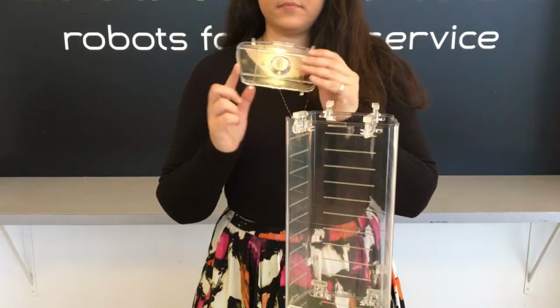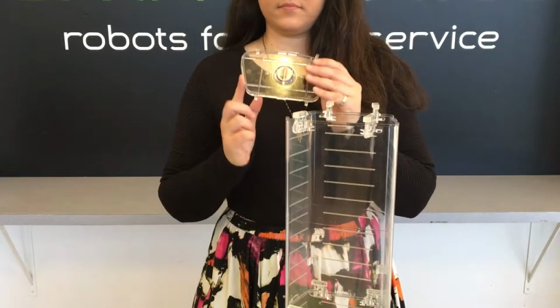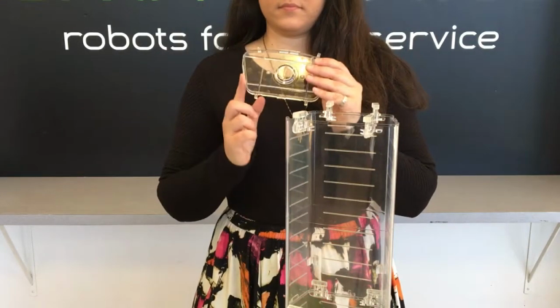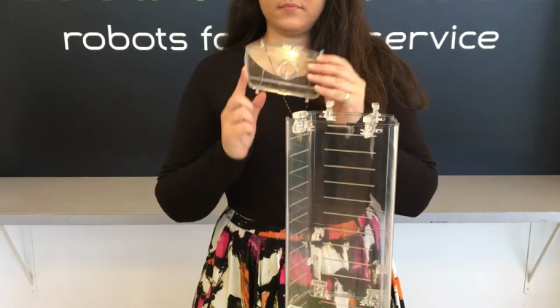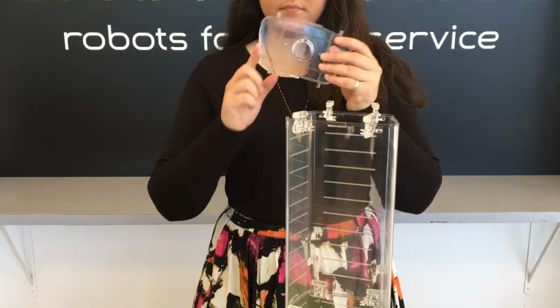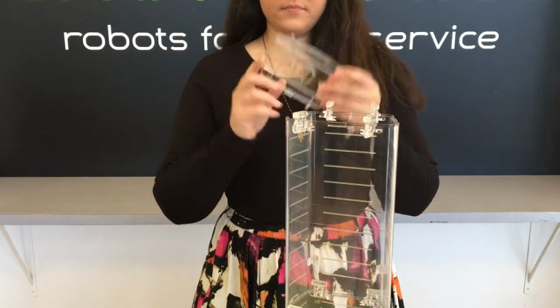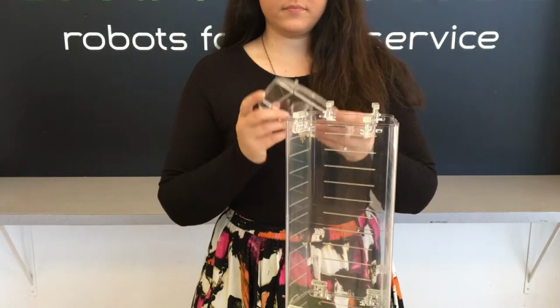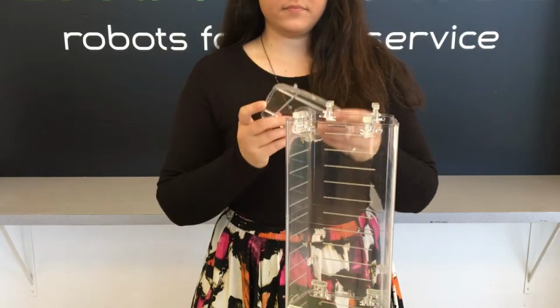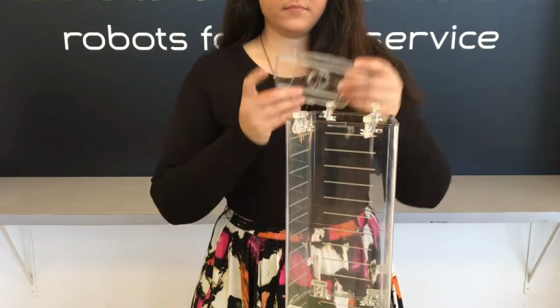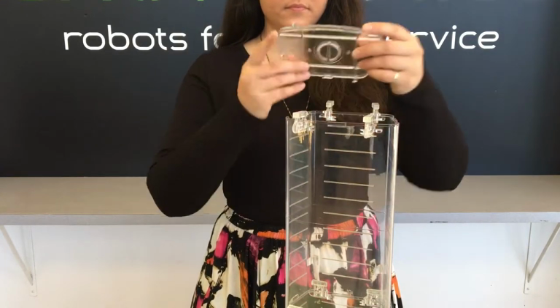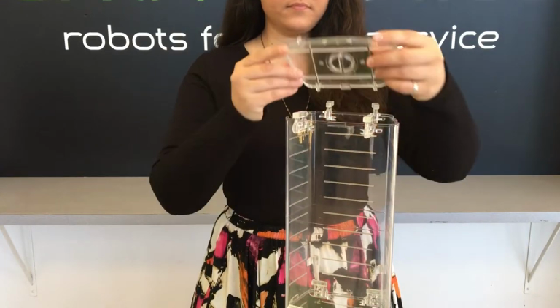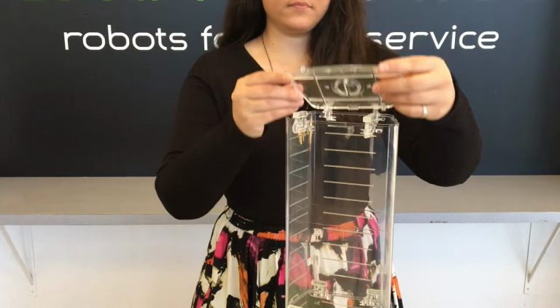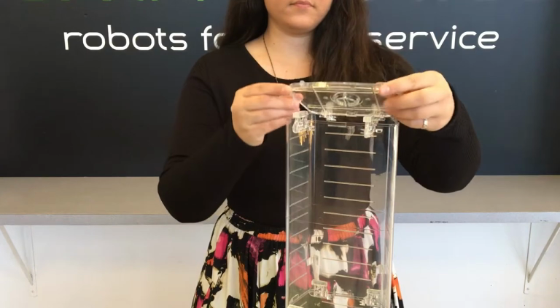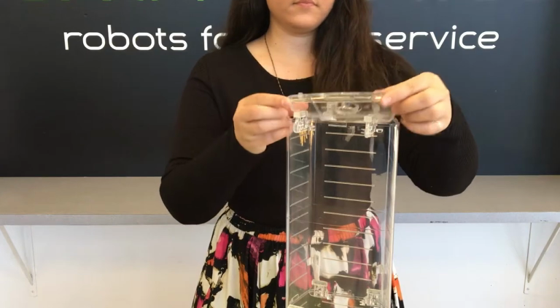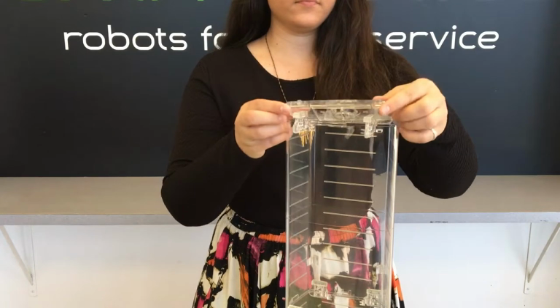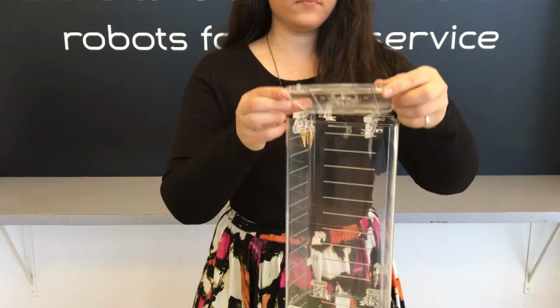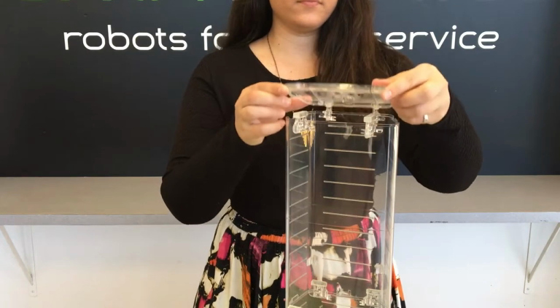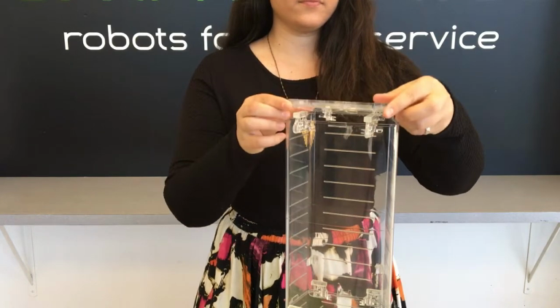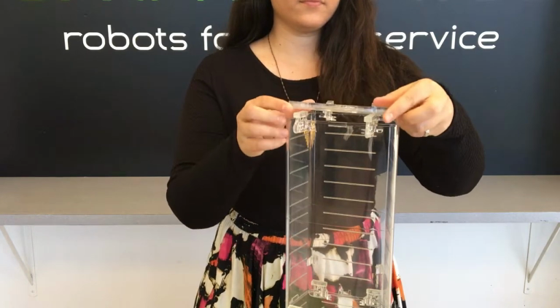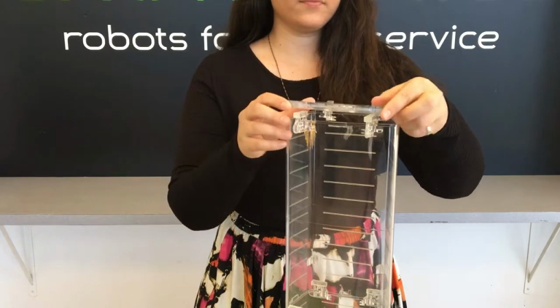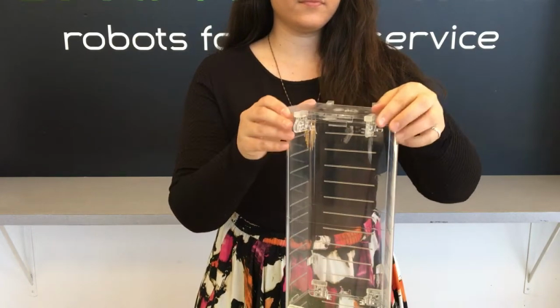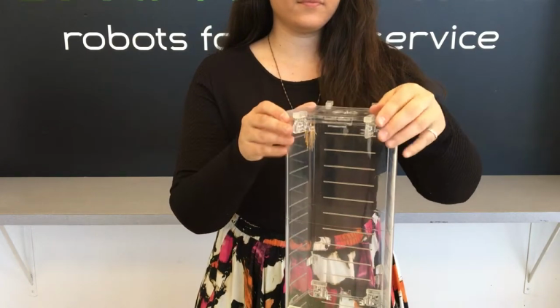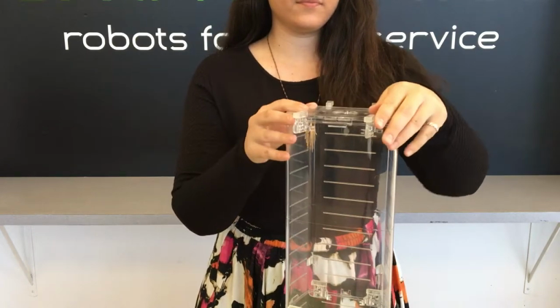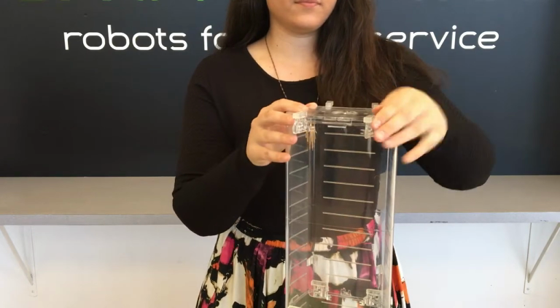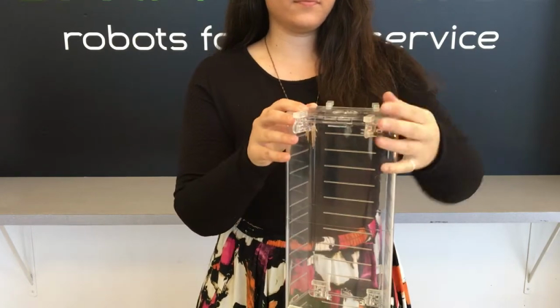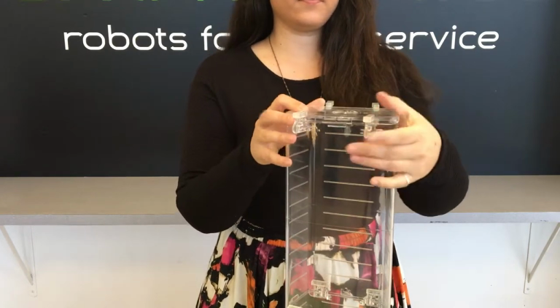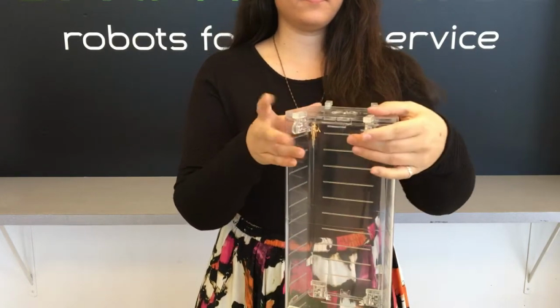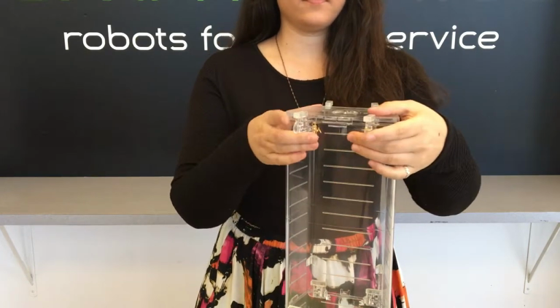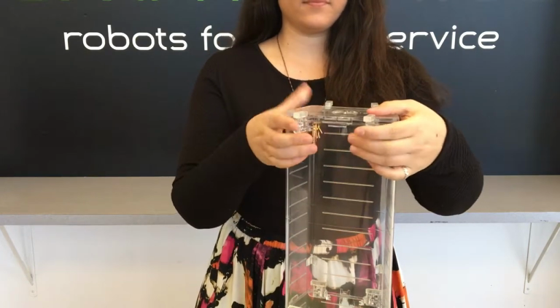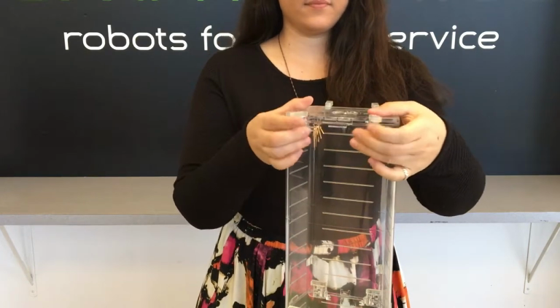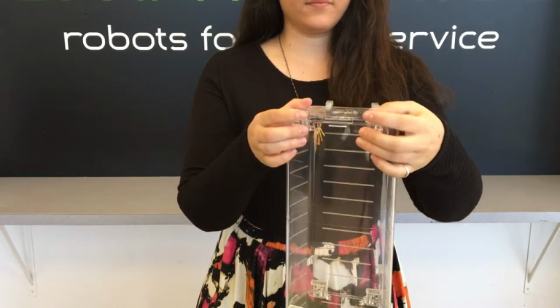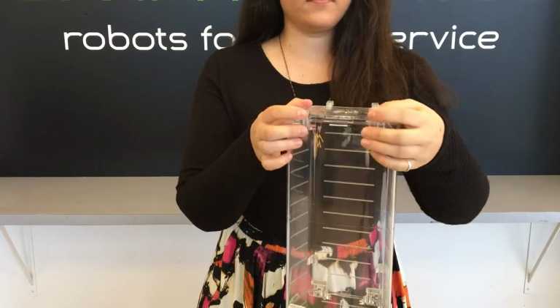The last step is to put on the lid and swing those latches away from the center of the canister.